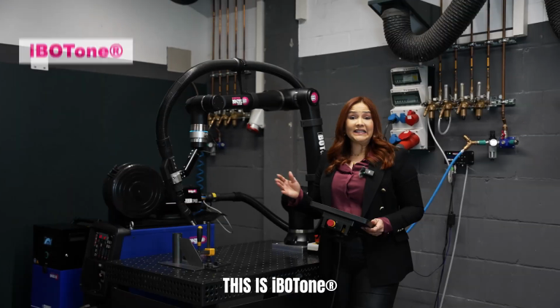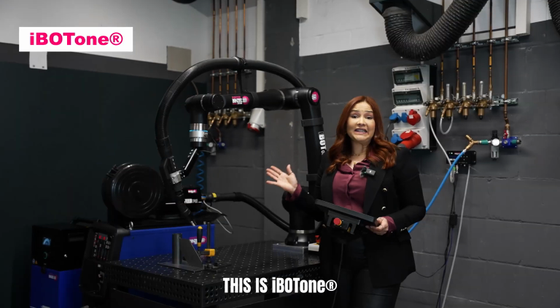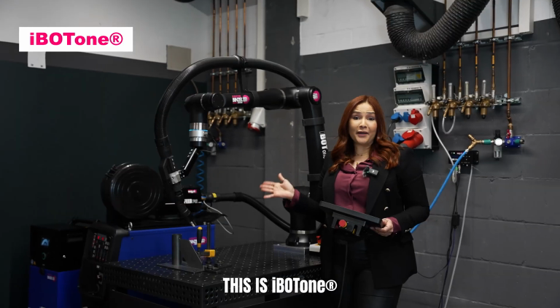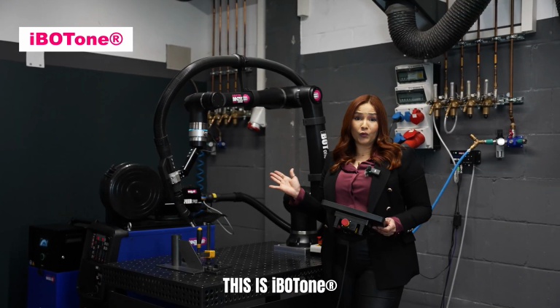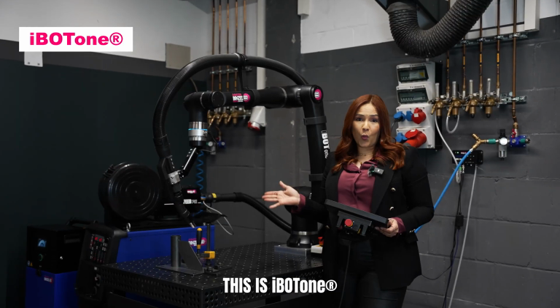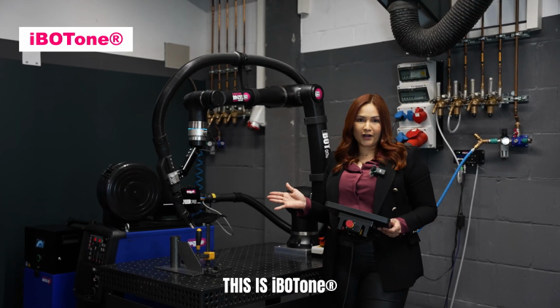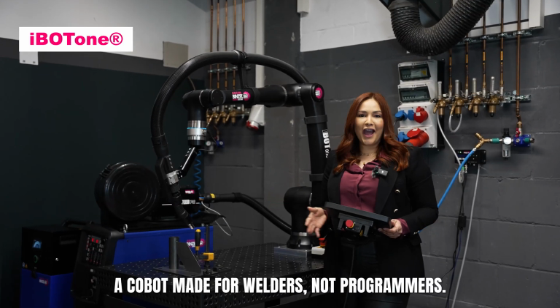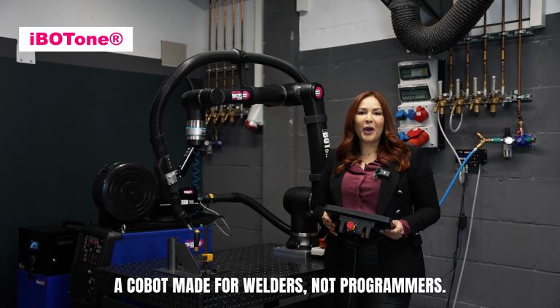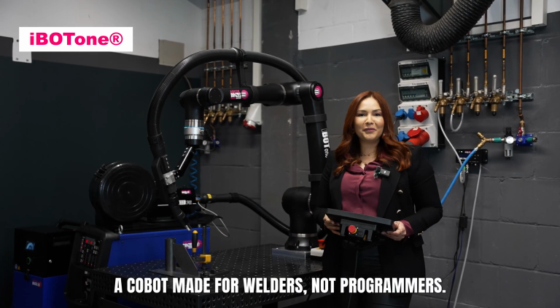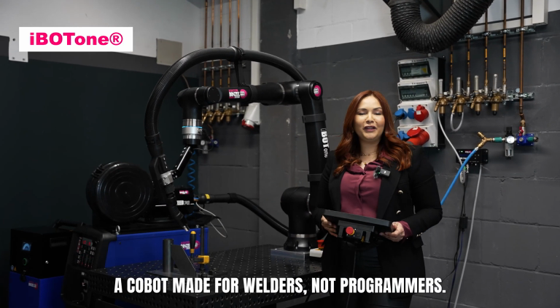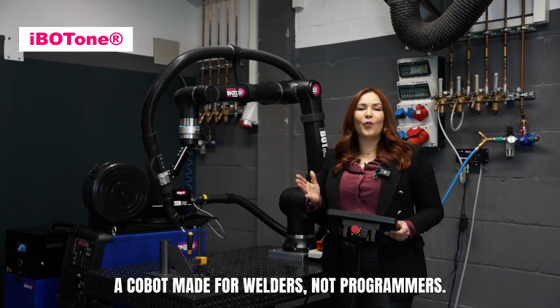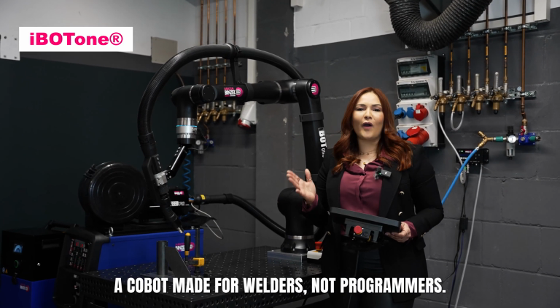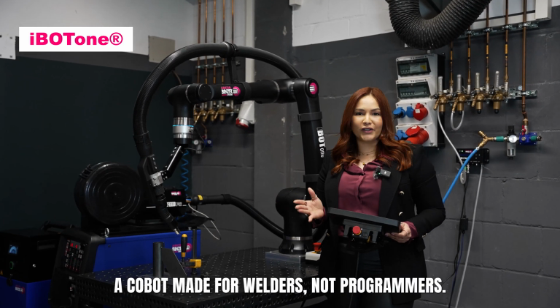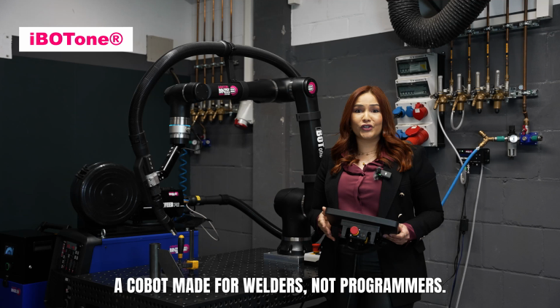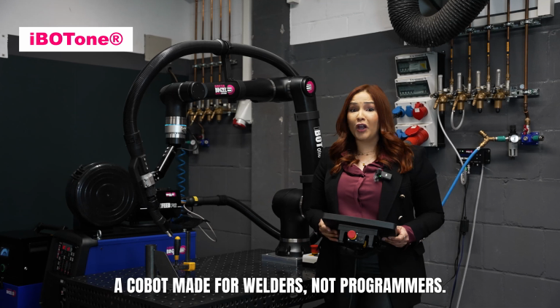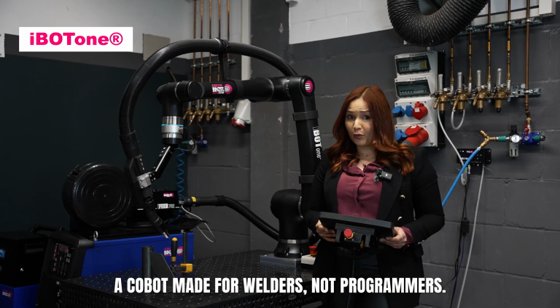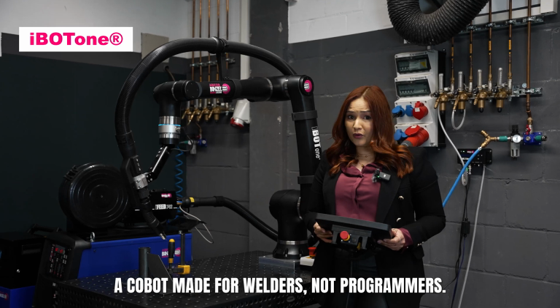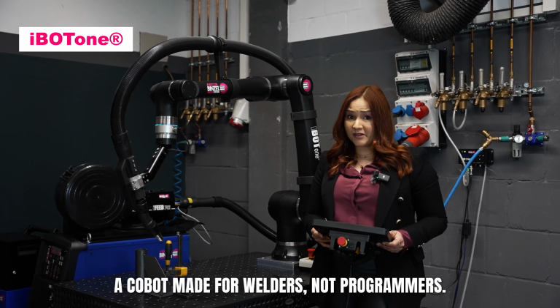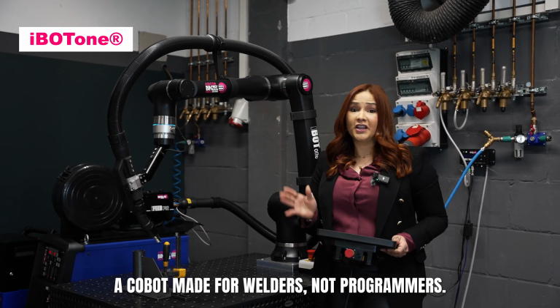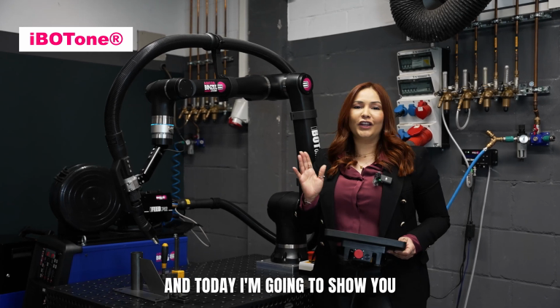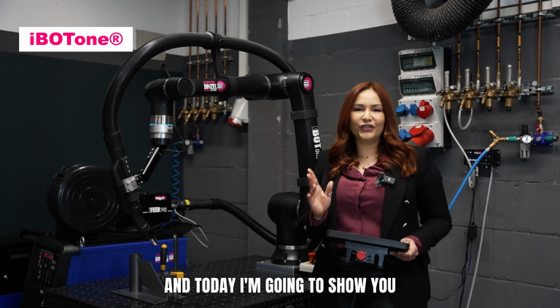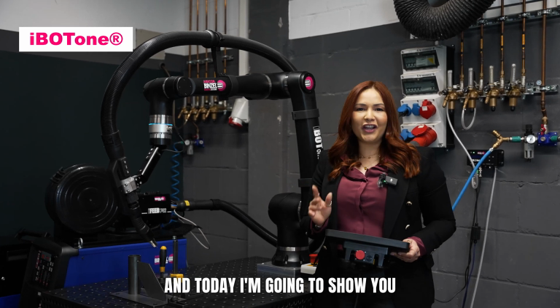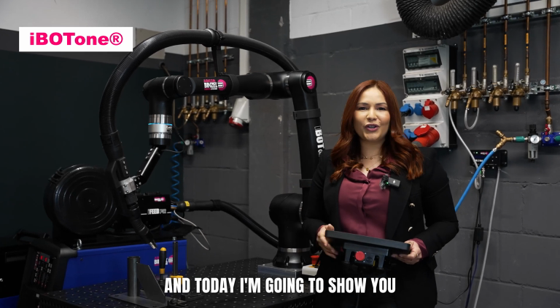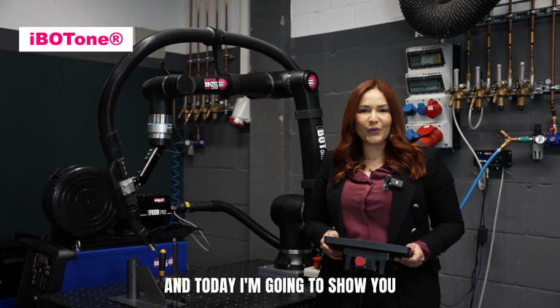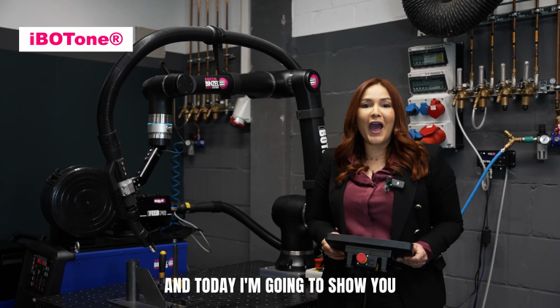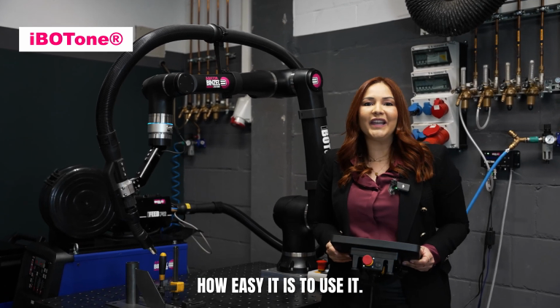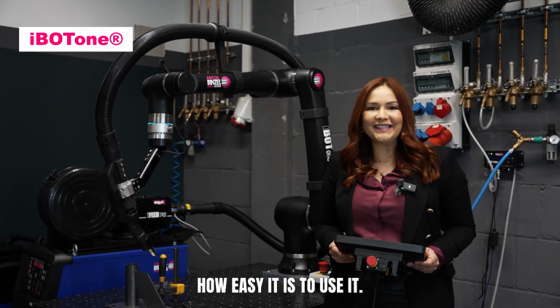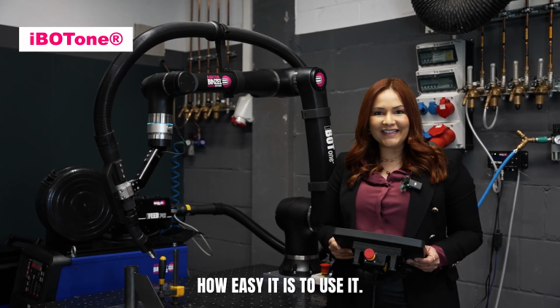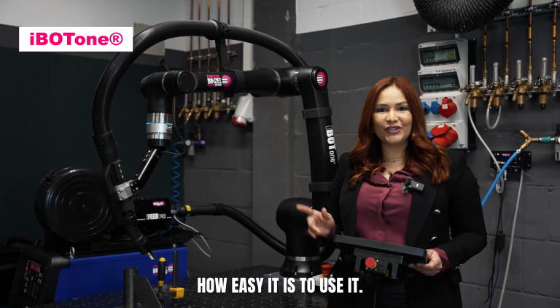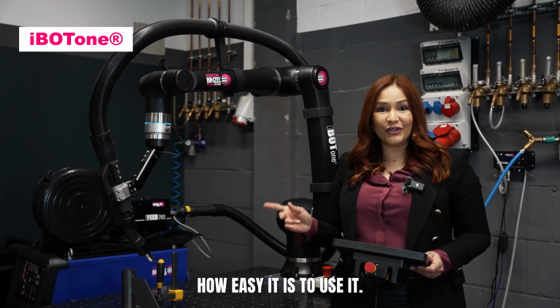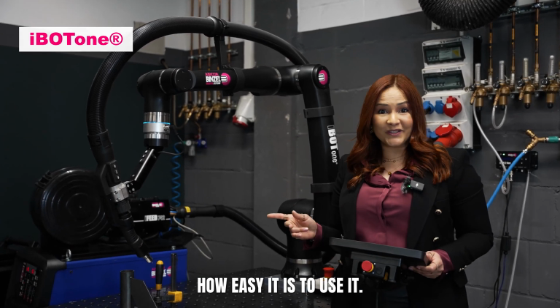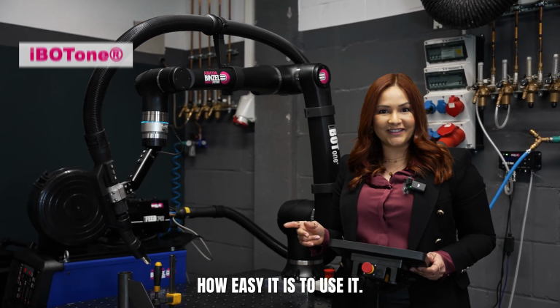This is iBolt 1, a cobot made for welders, not programmers. Today I'm going to show you how easy it is to use it.